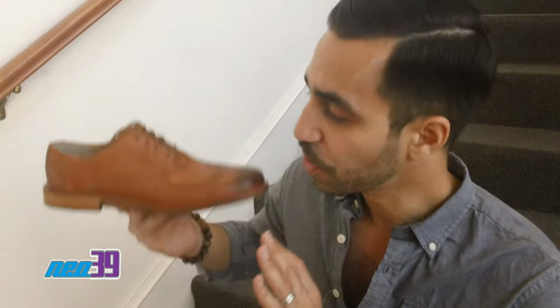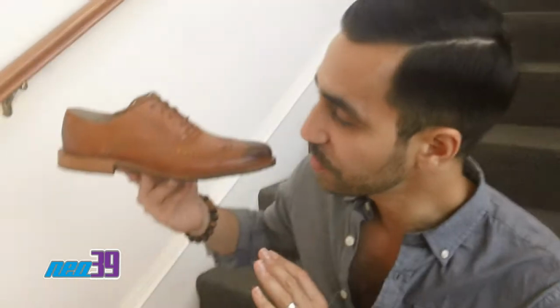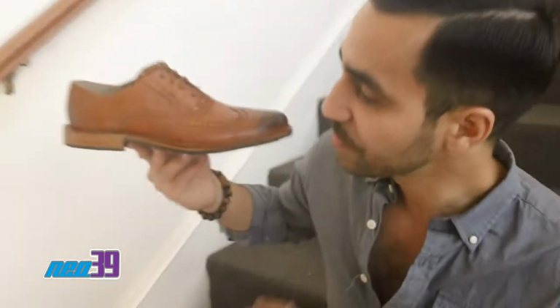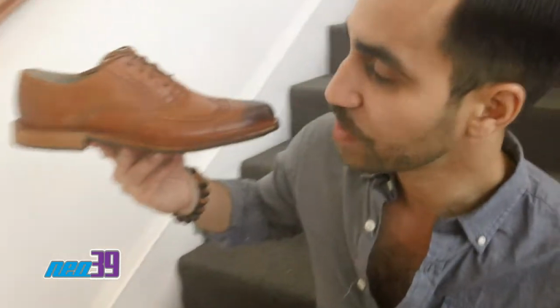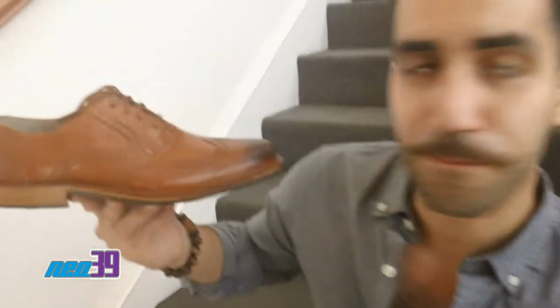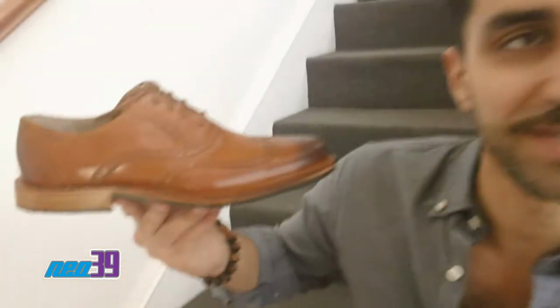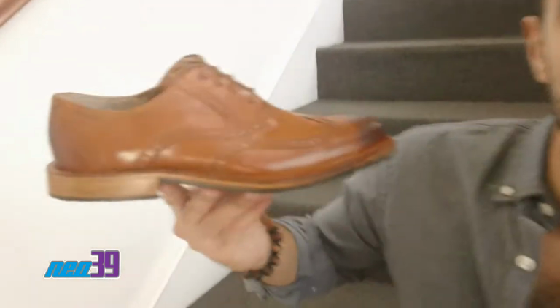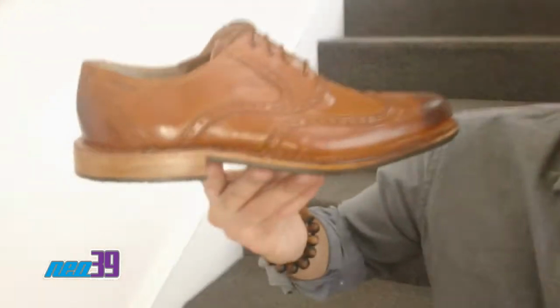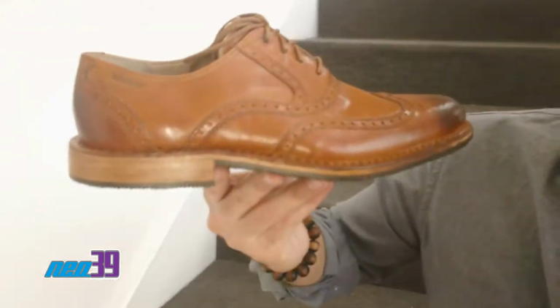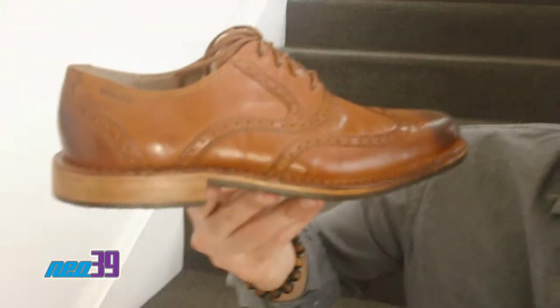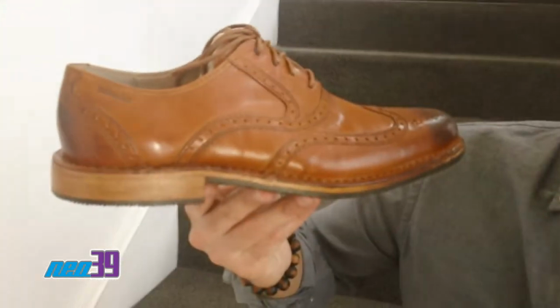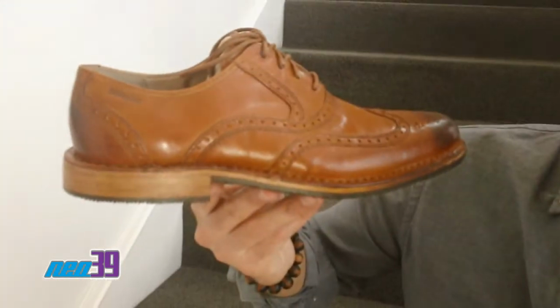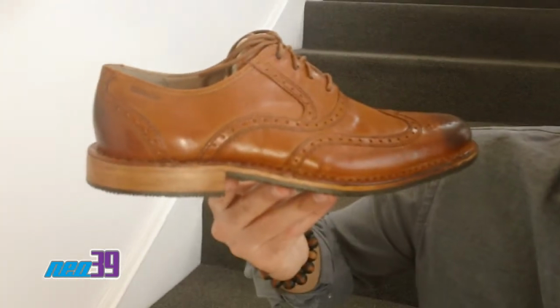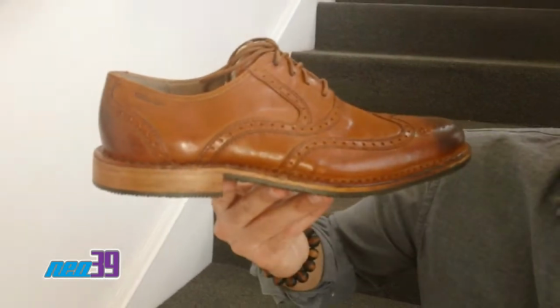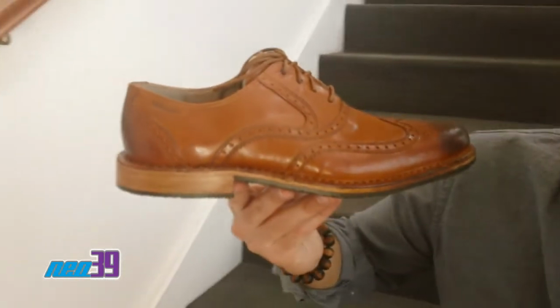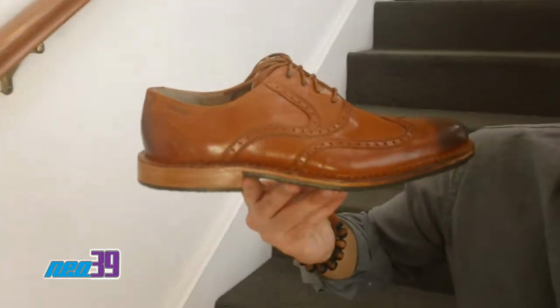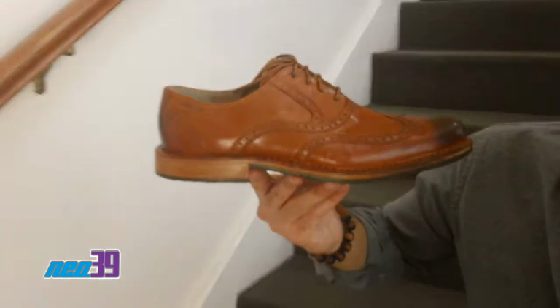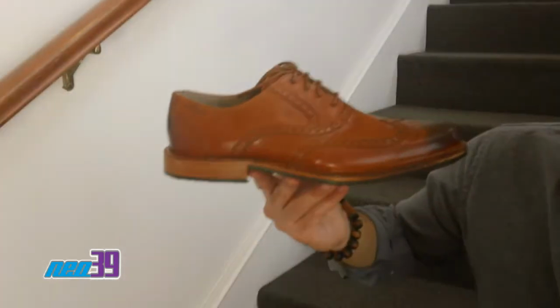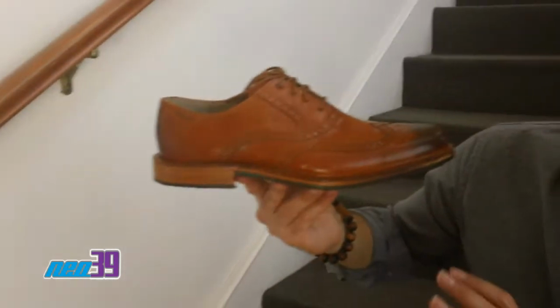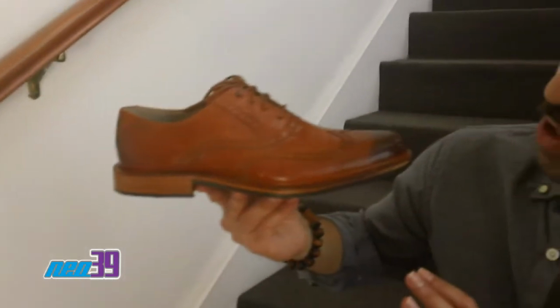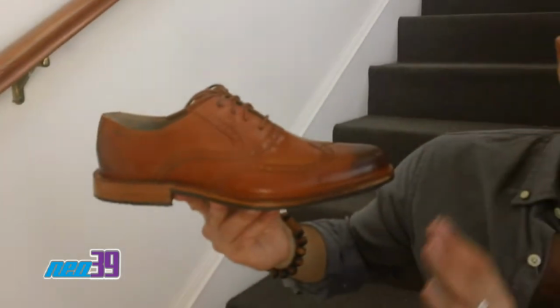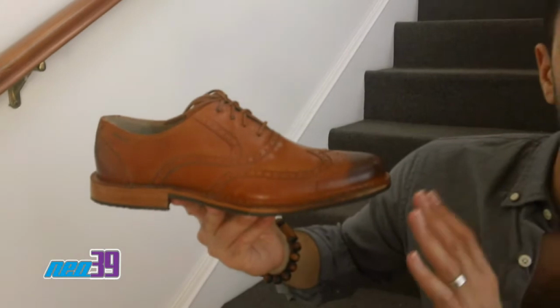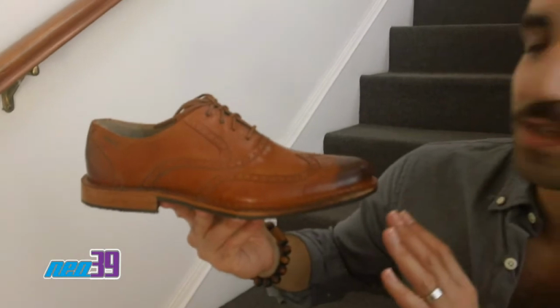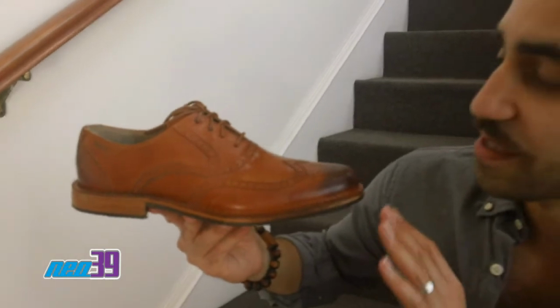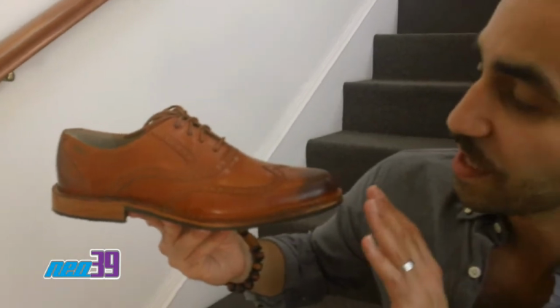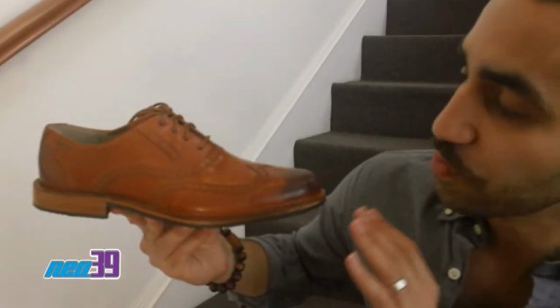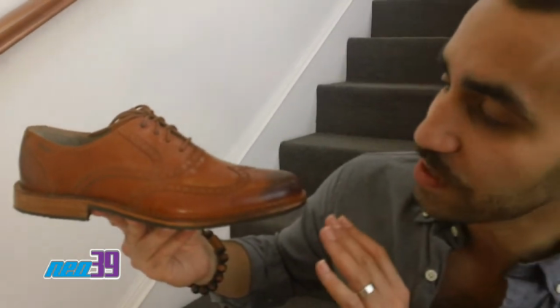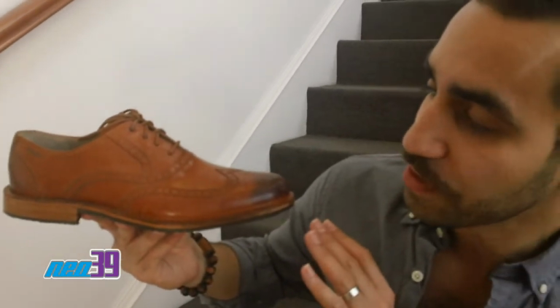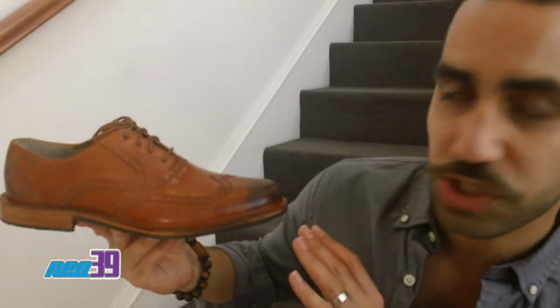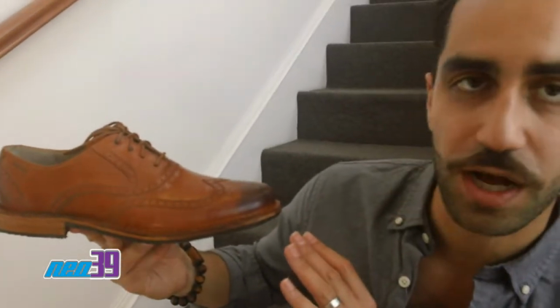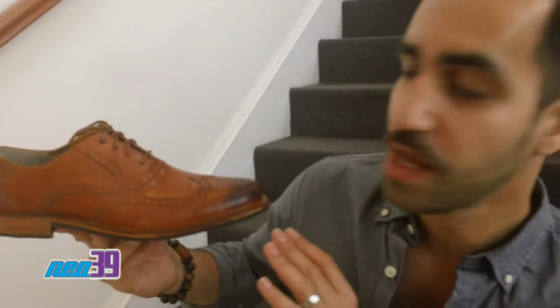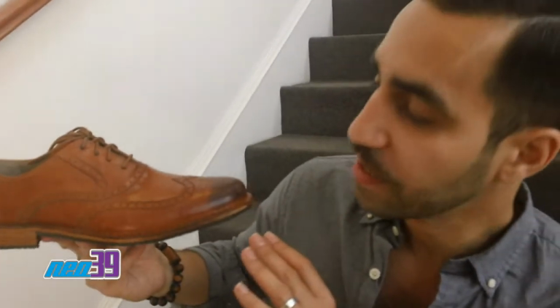Currently, this is one of the best-selling shoes in the Subago line, and we're stoked to have this nice wingtip in our shop.